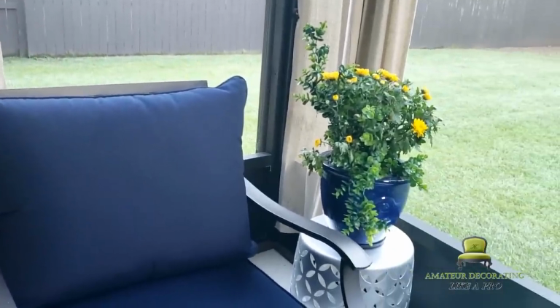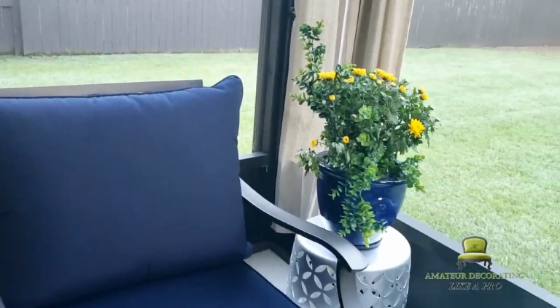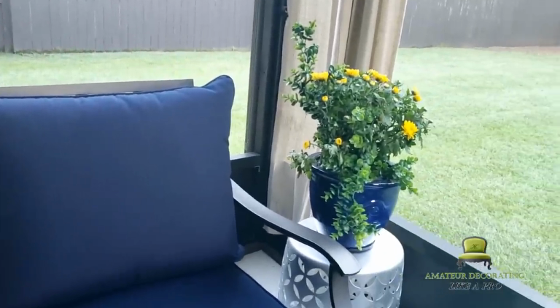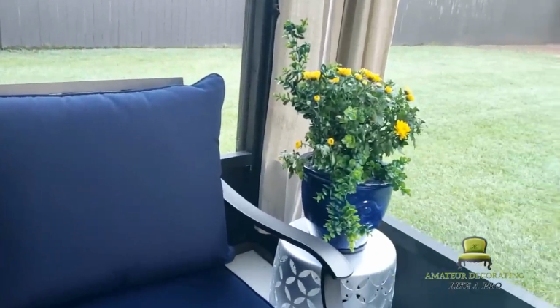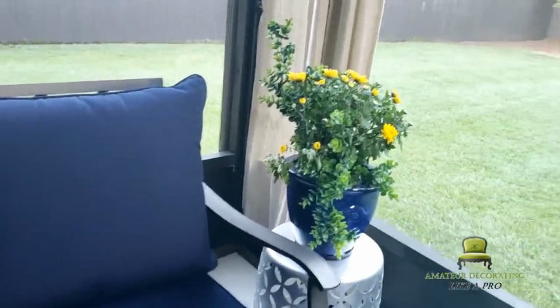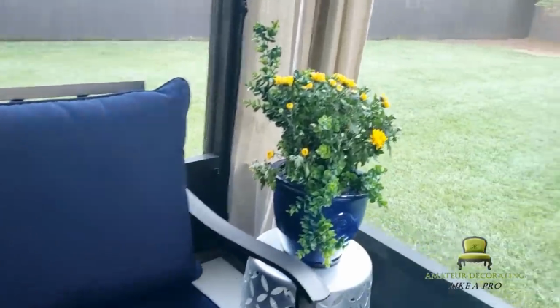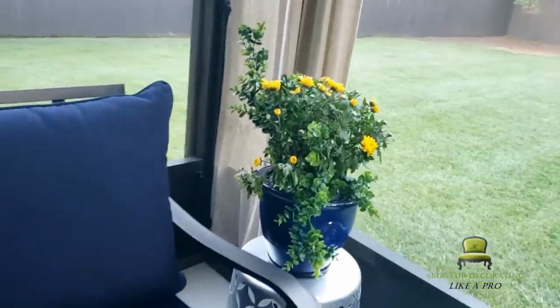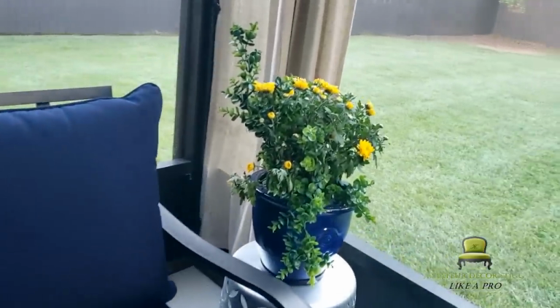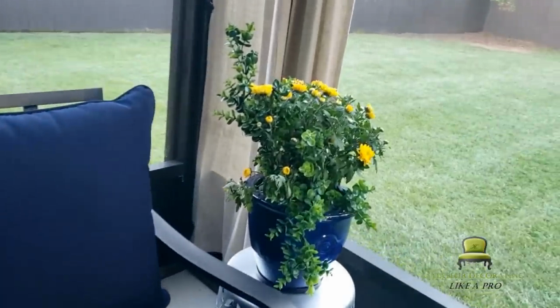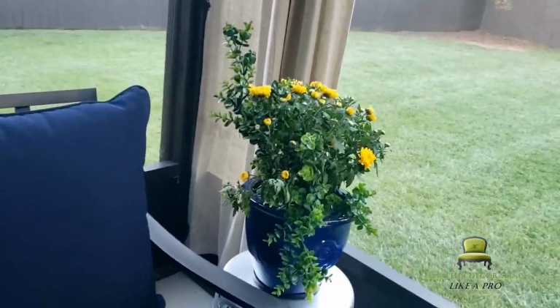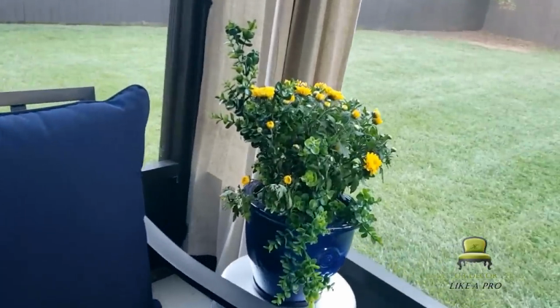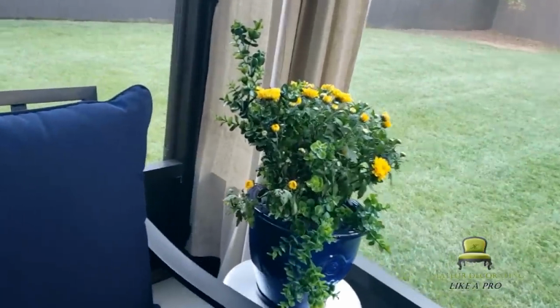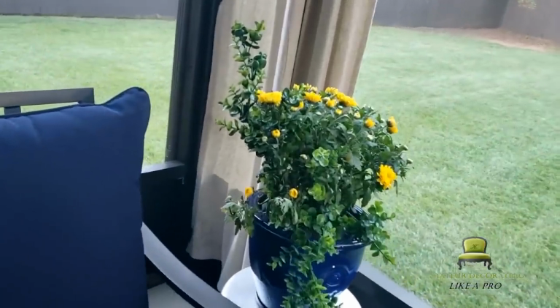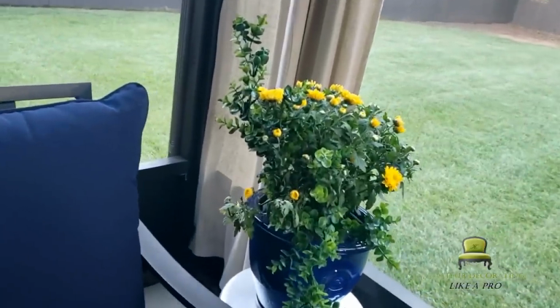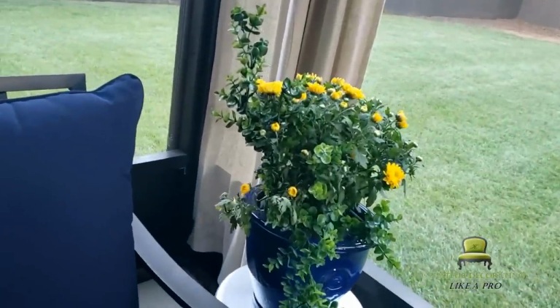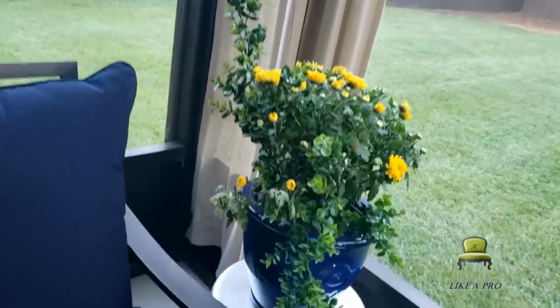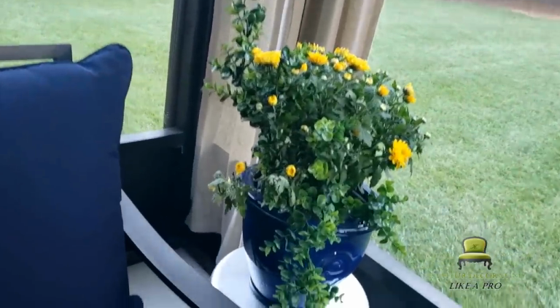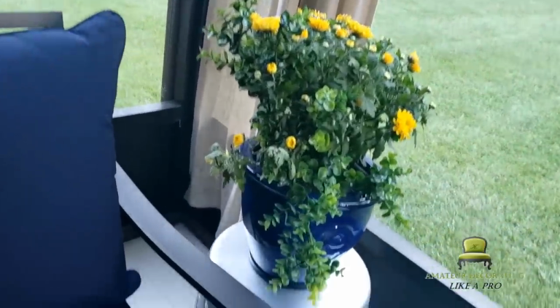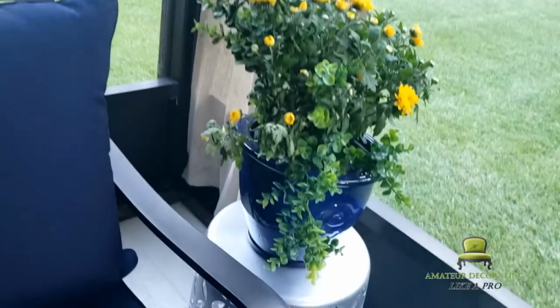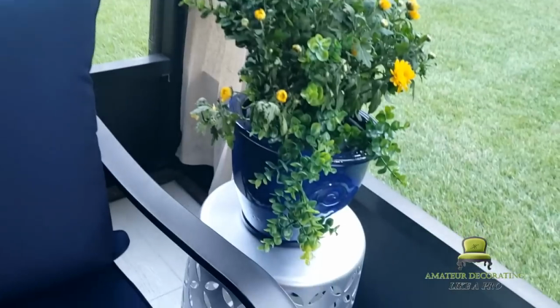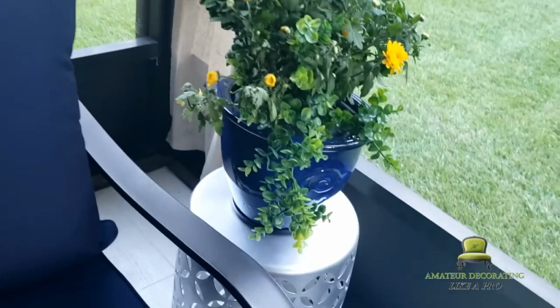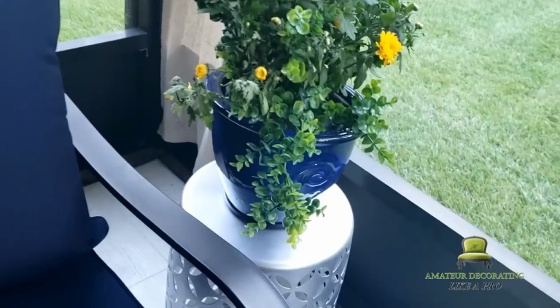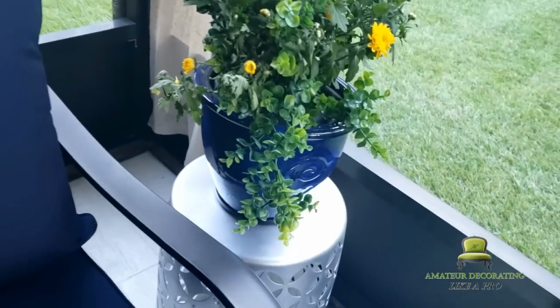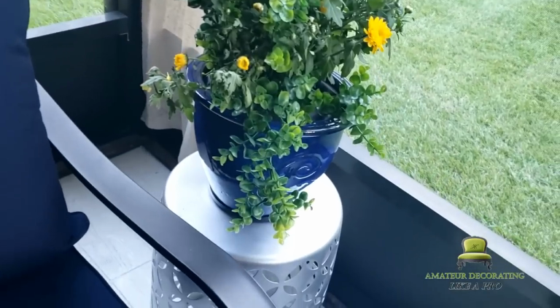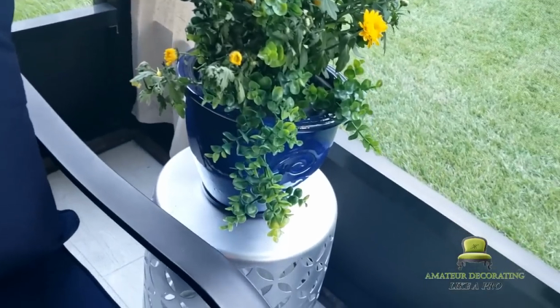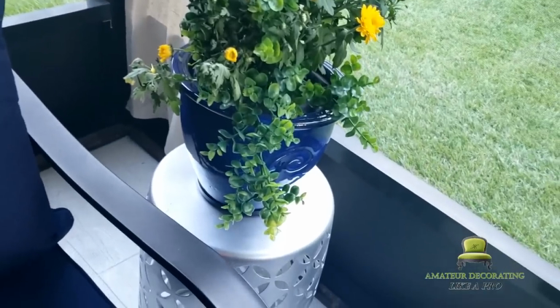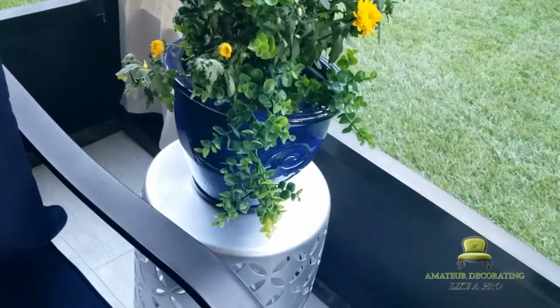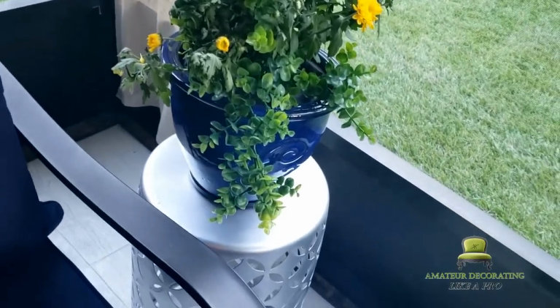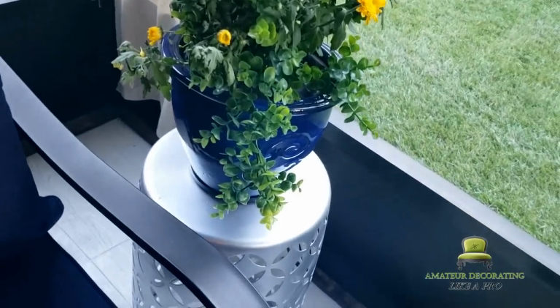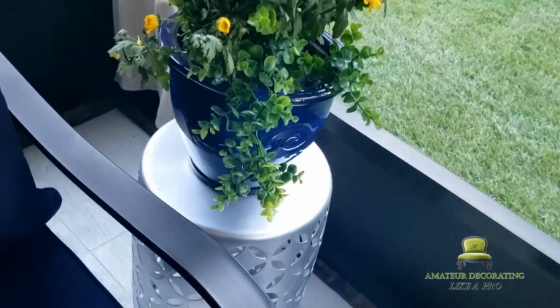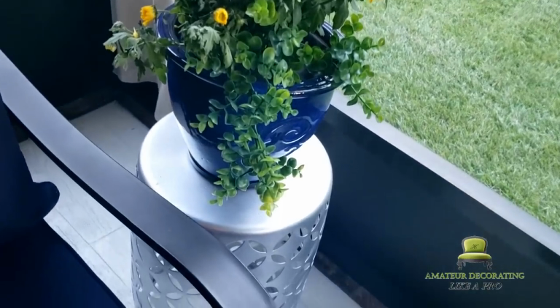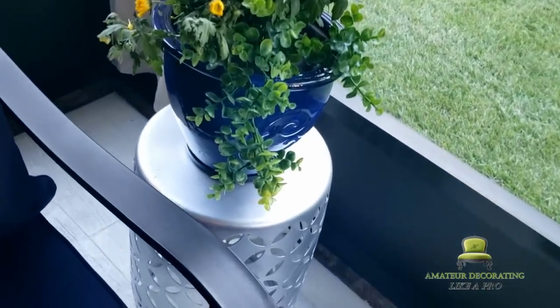There they are. Hello, yellow! This is going to be so pretty and bright yellow in this corner.